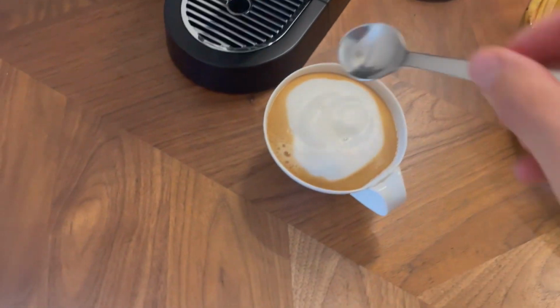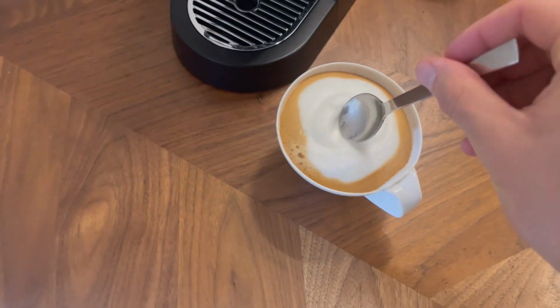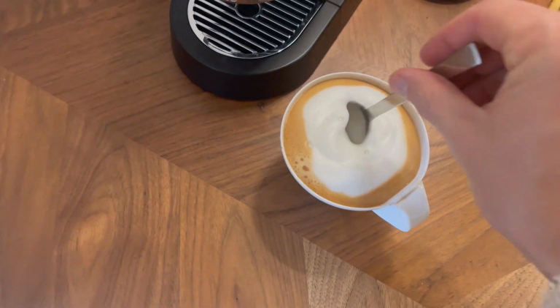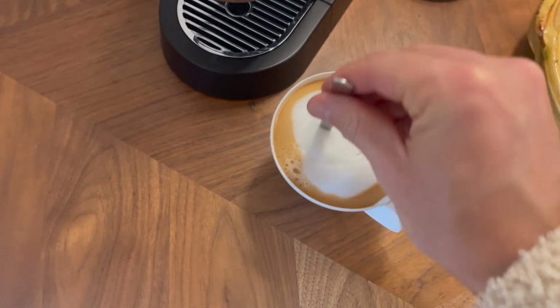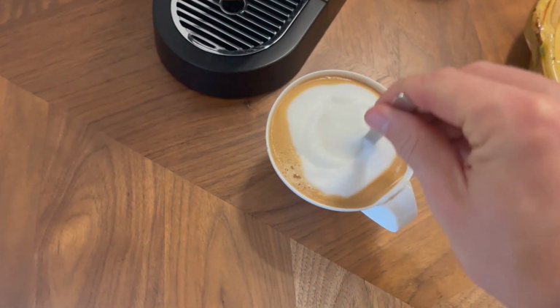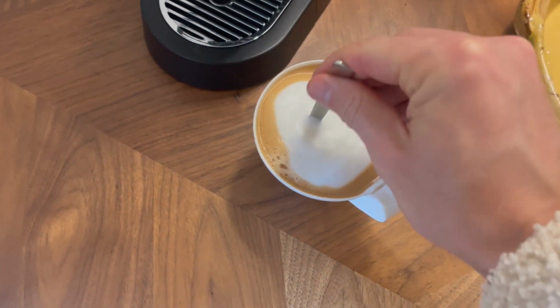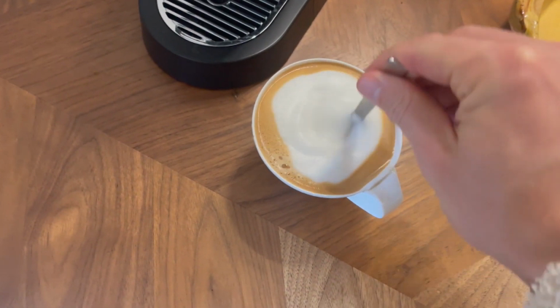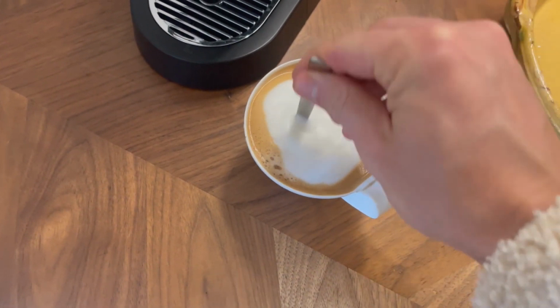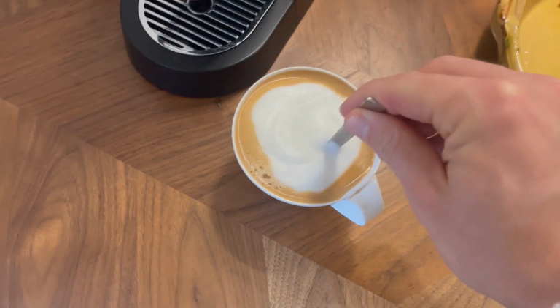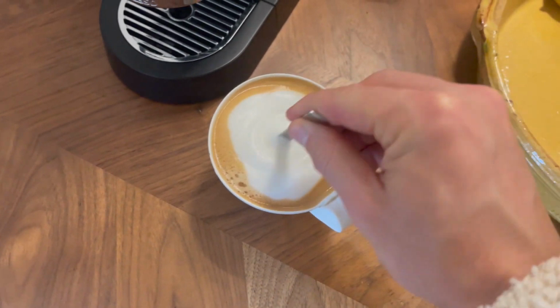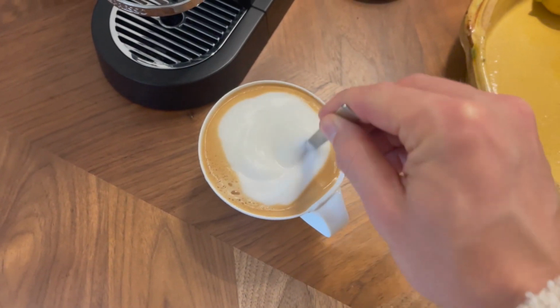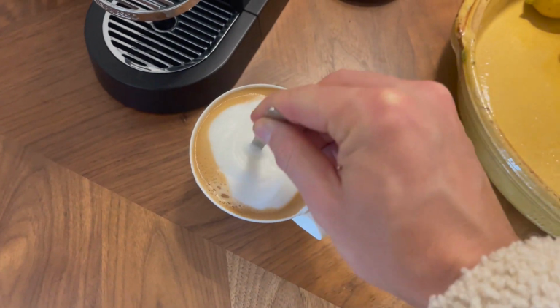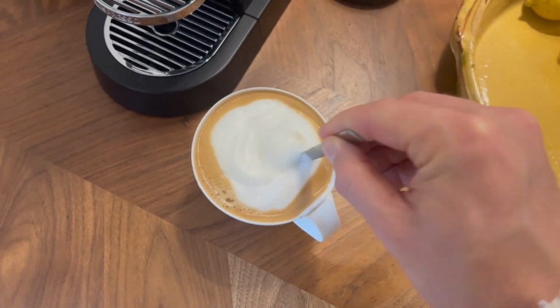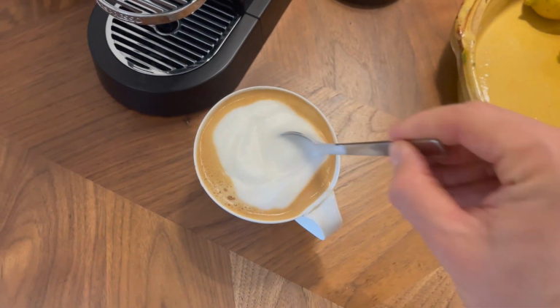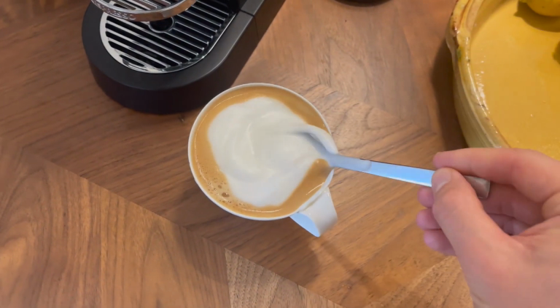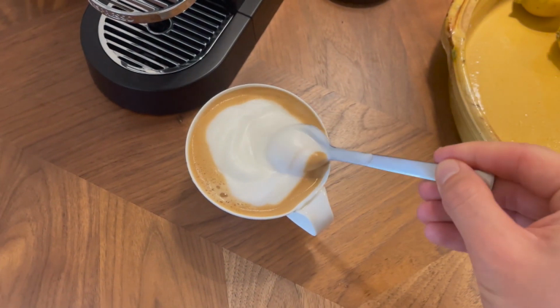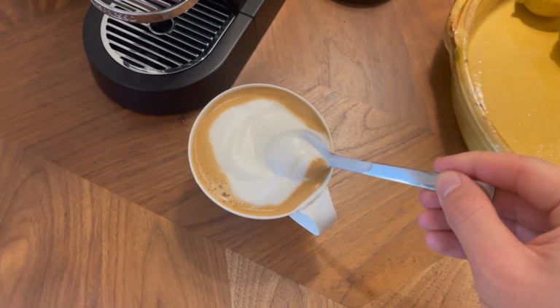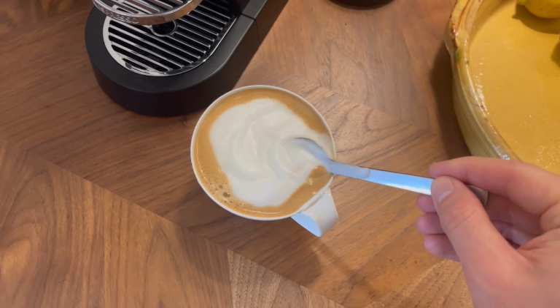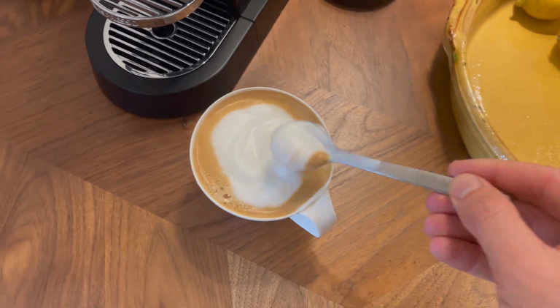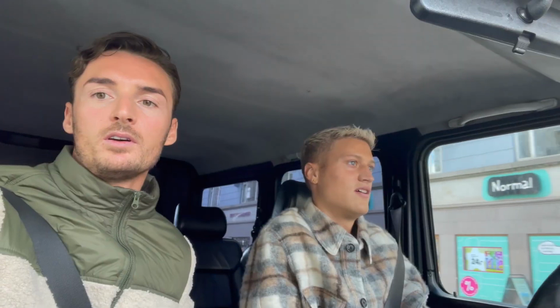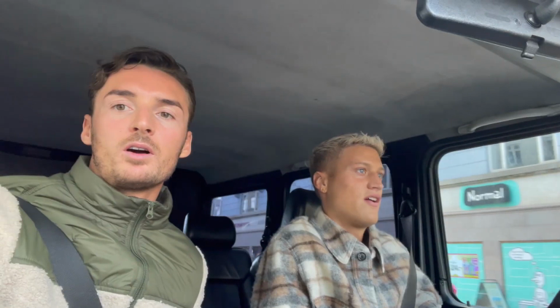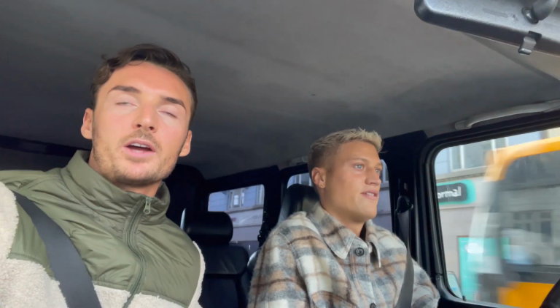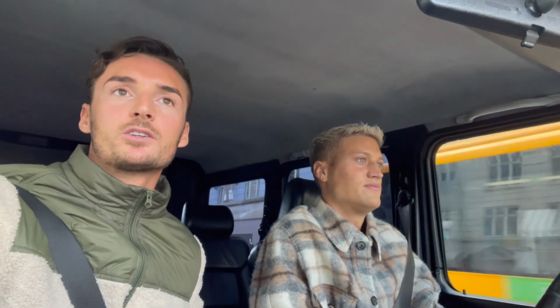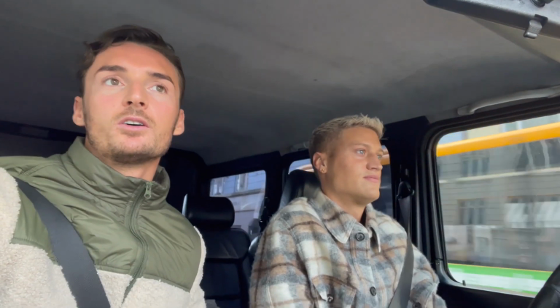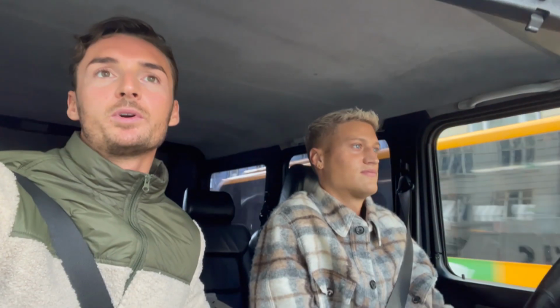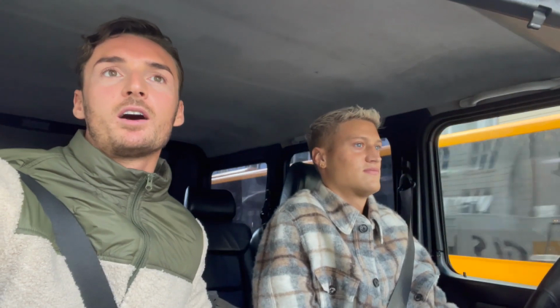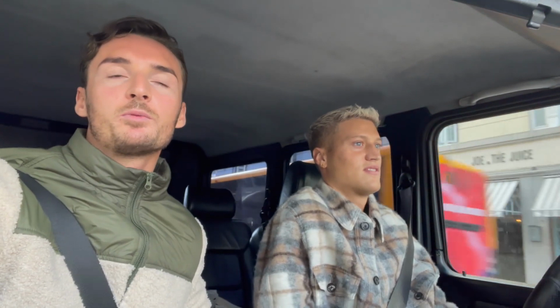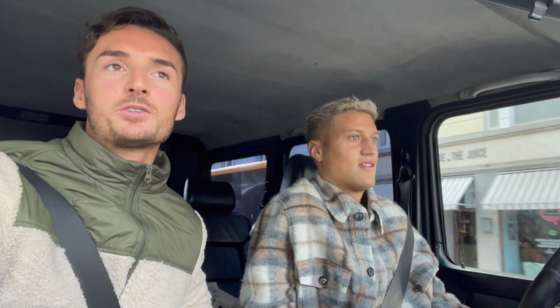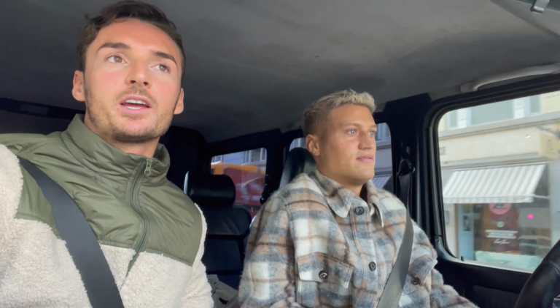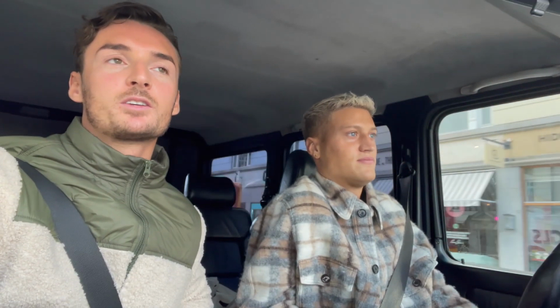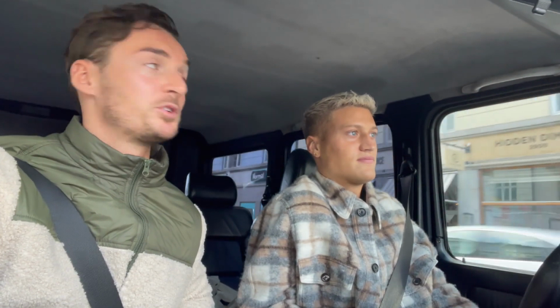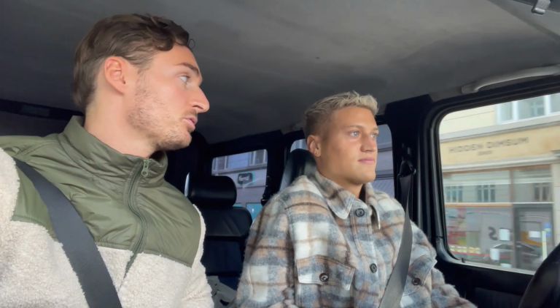And voila, we have a perfect cup of coffee. Alright, so we are on the way to get some juice.